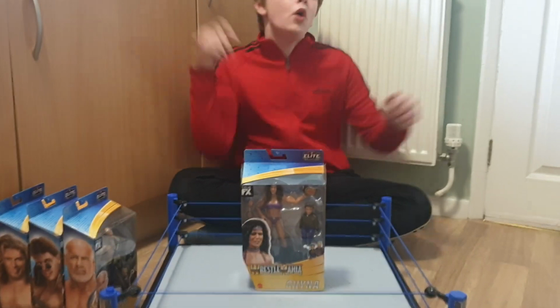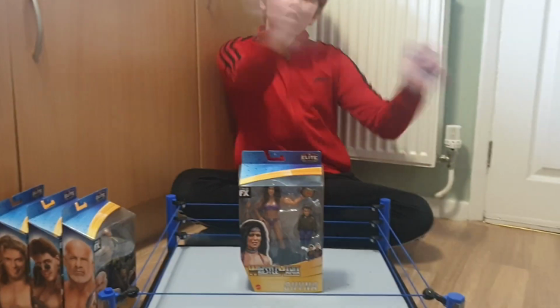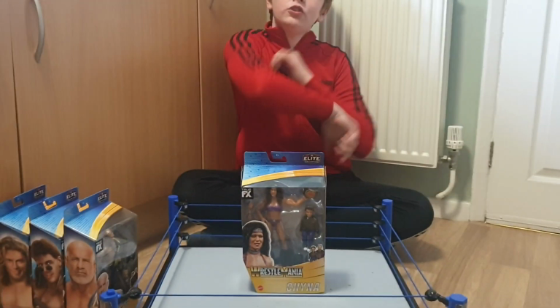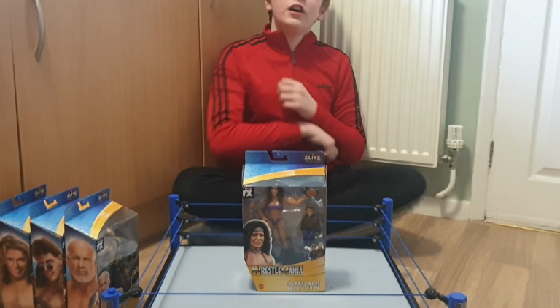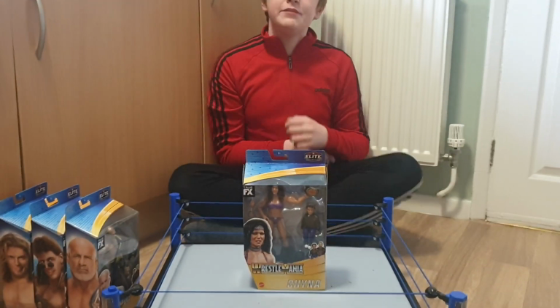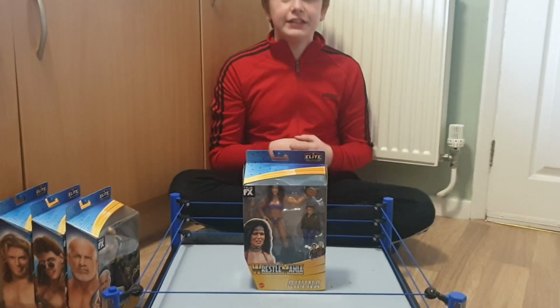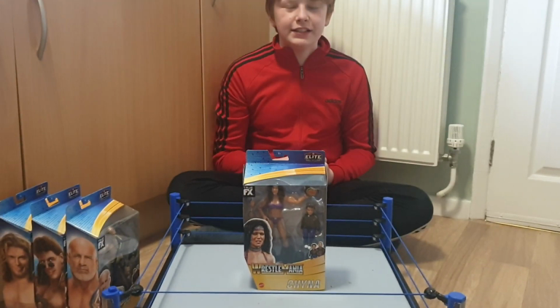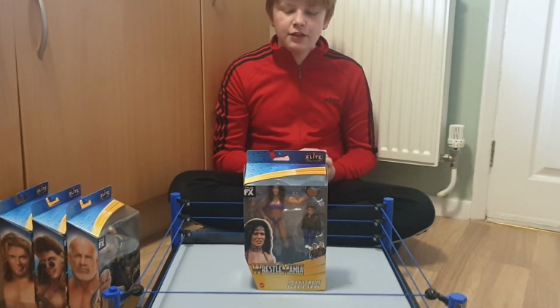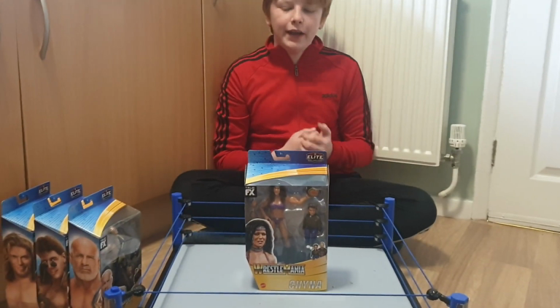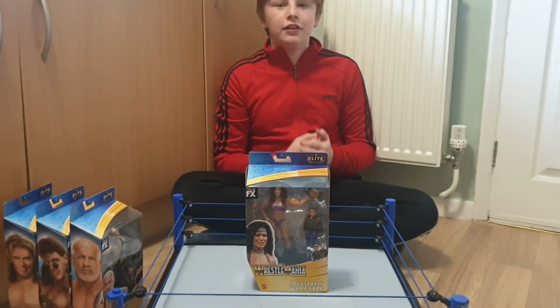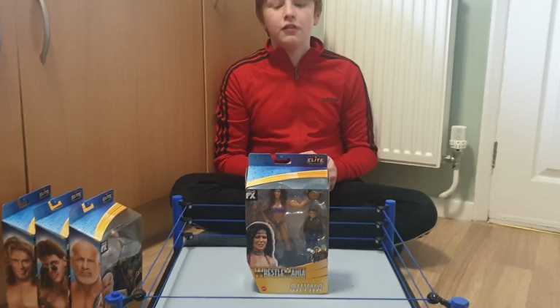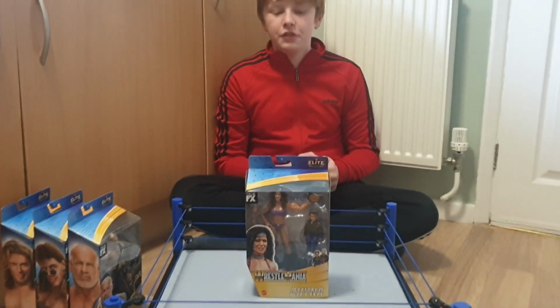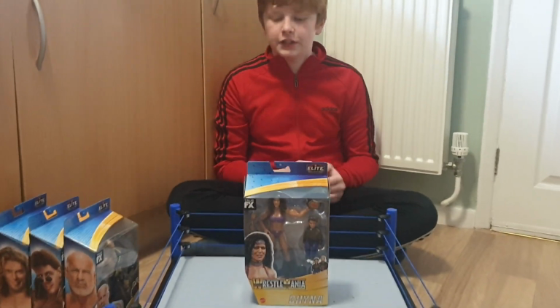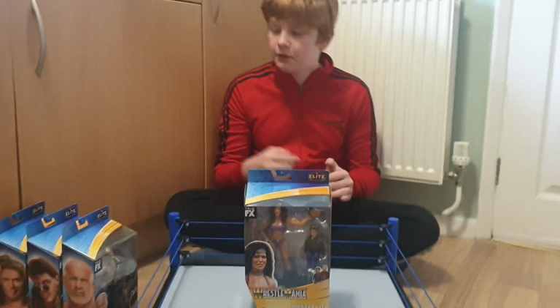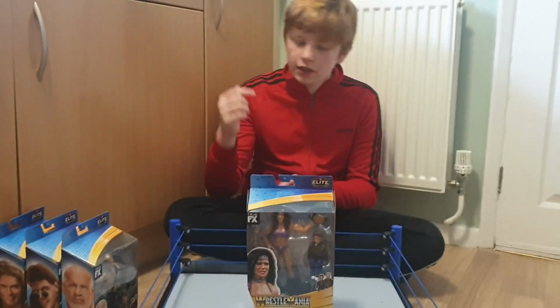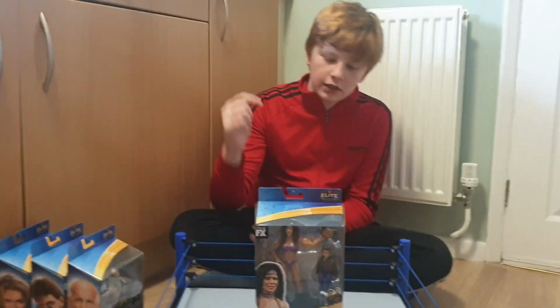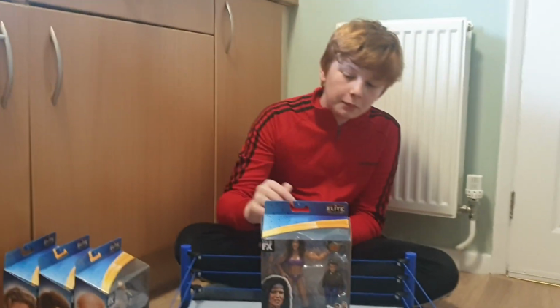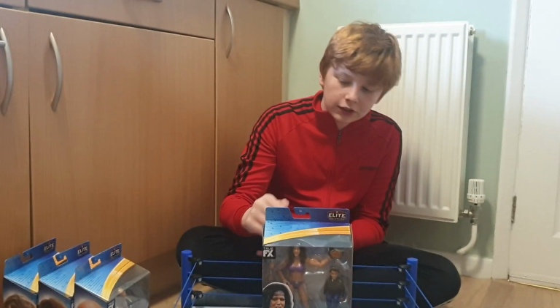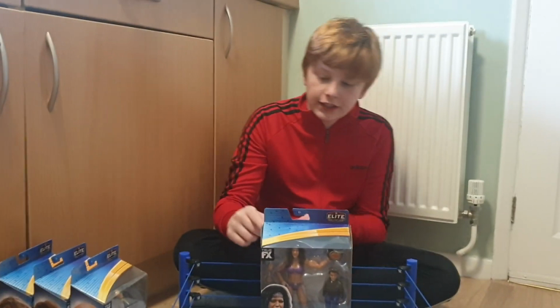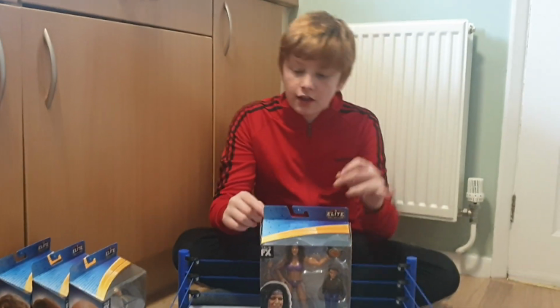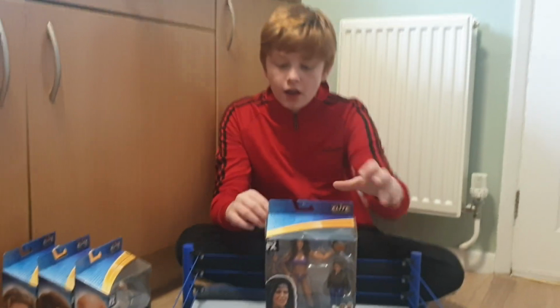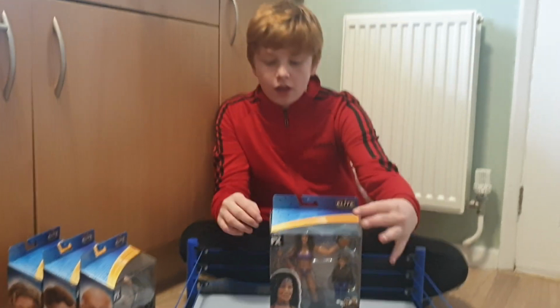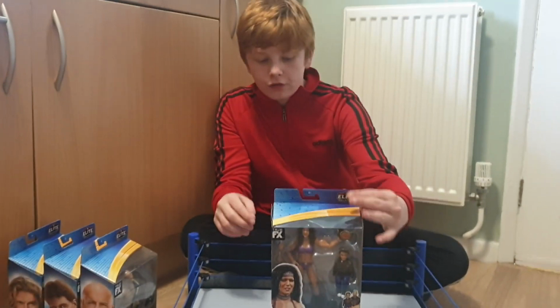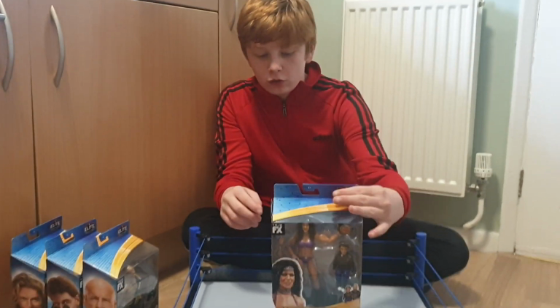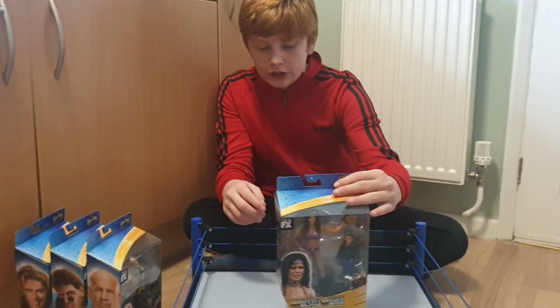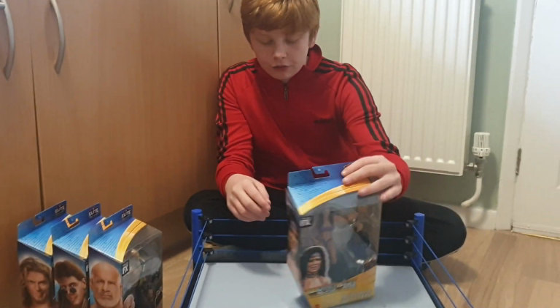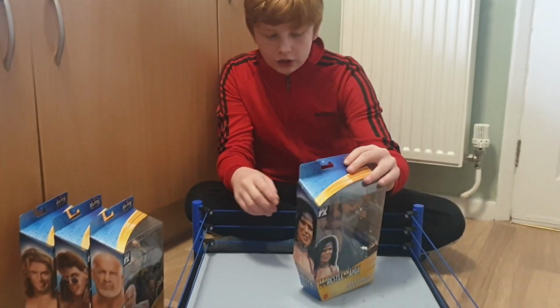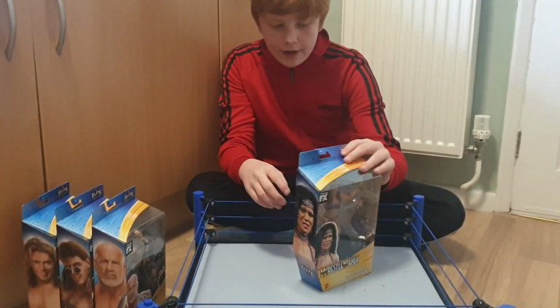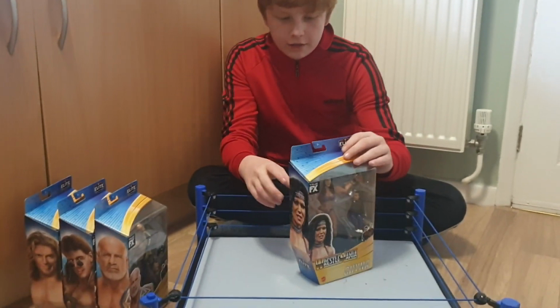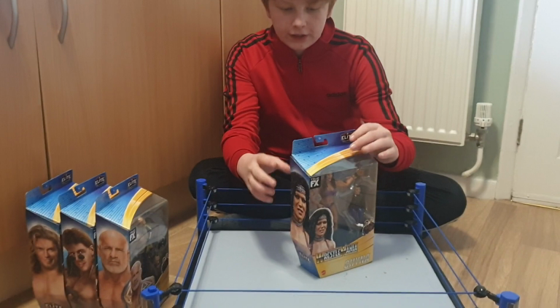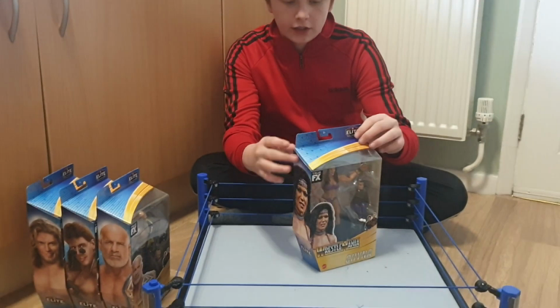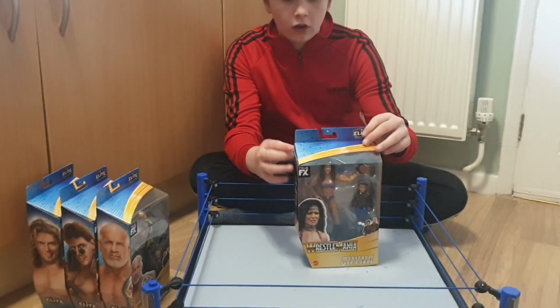What's going on guys, it's me Satsdiel back here in another video. Today we're going to be unboxing the full set of WrestleMania figures I got.